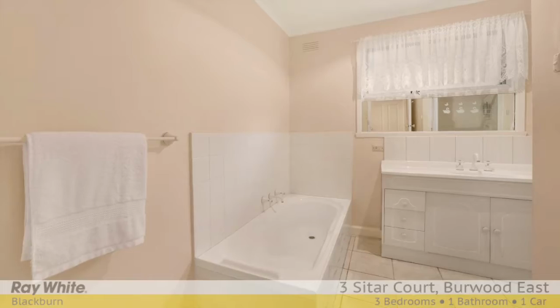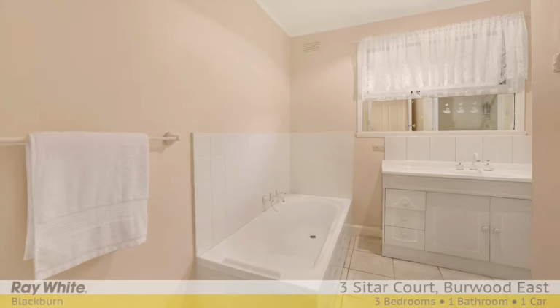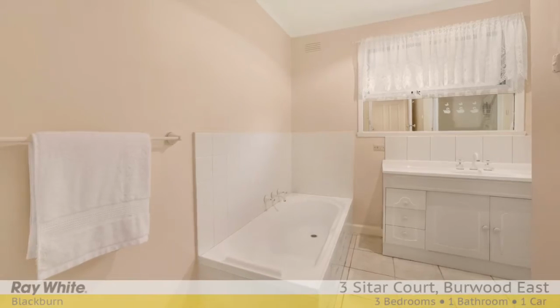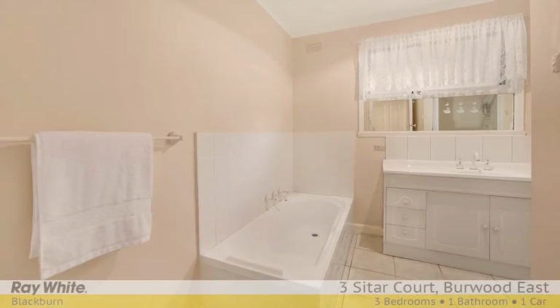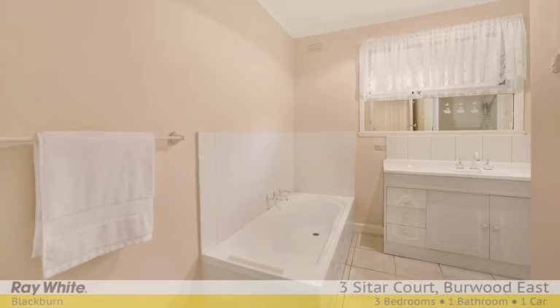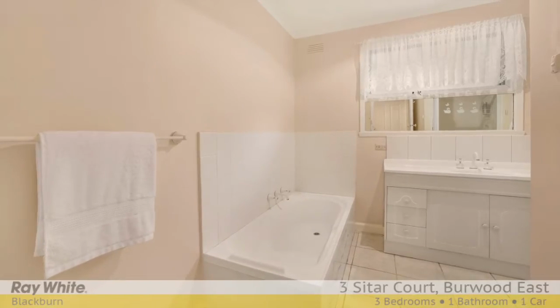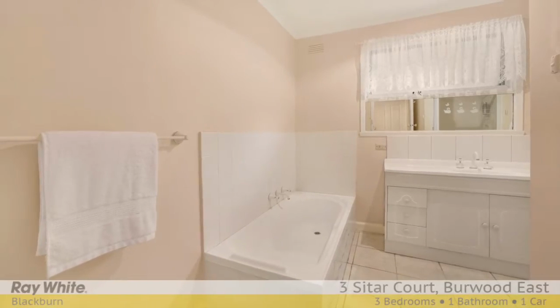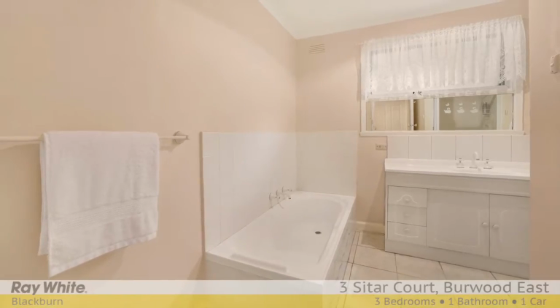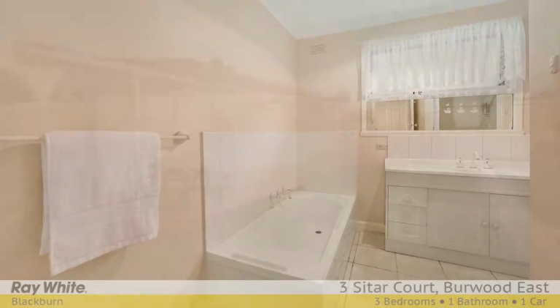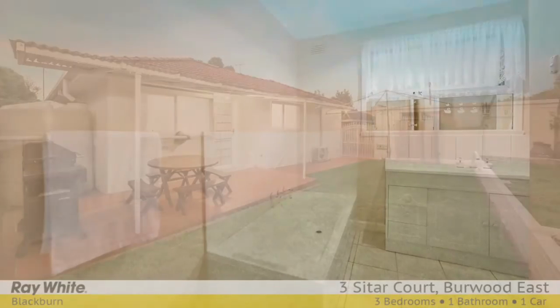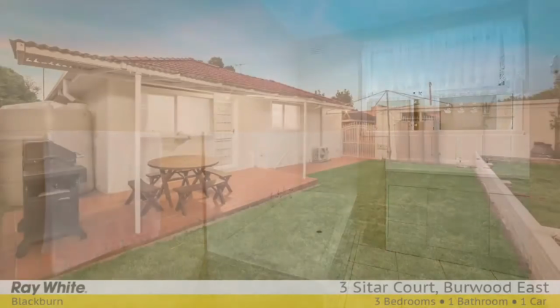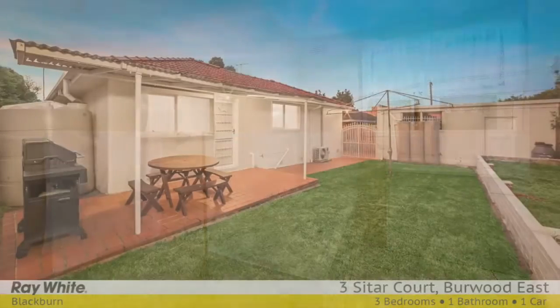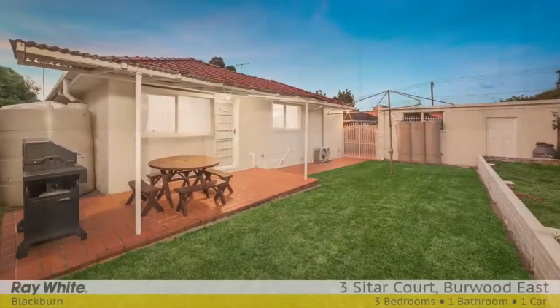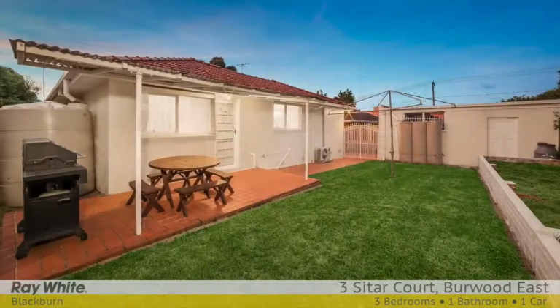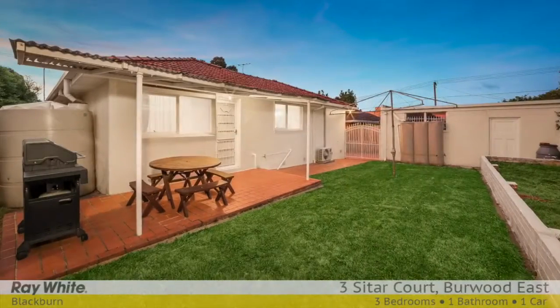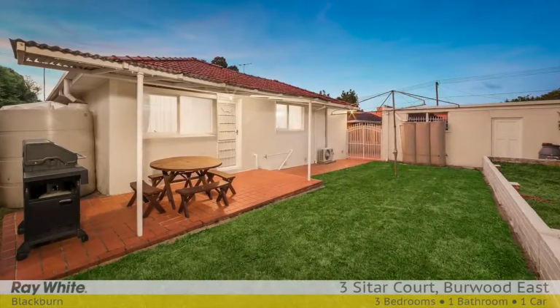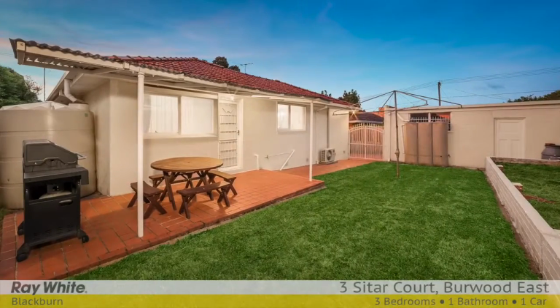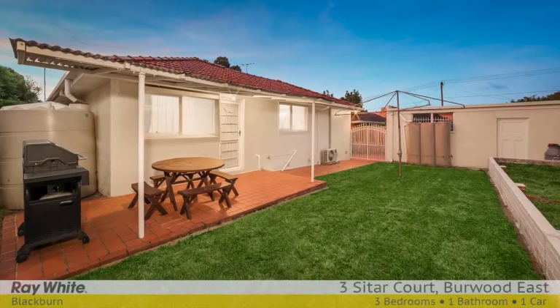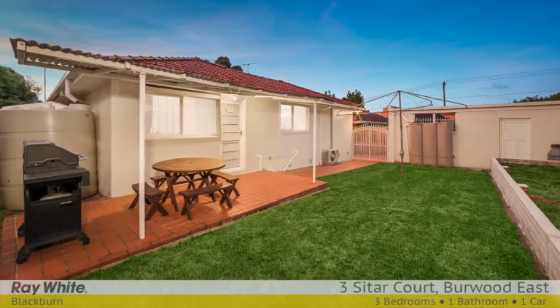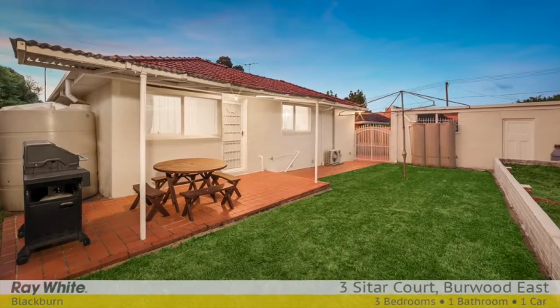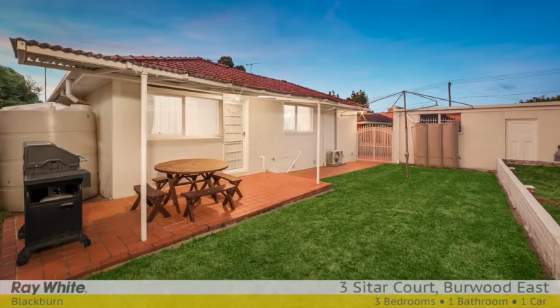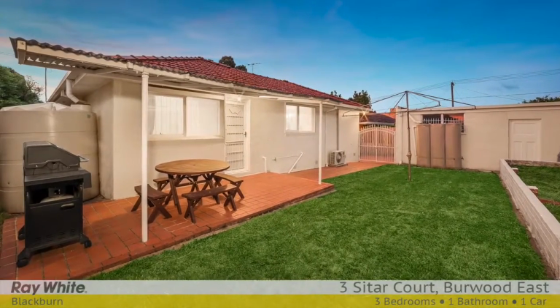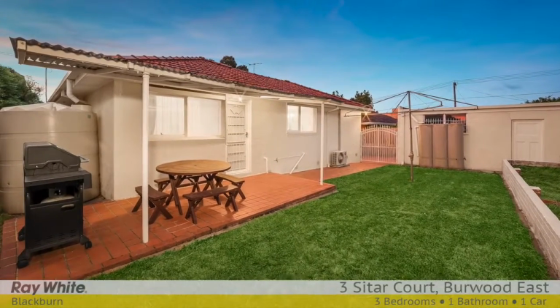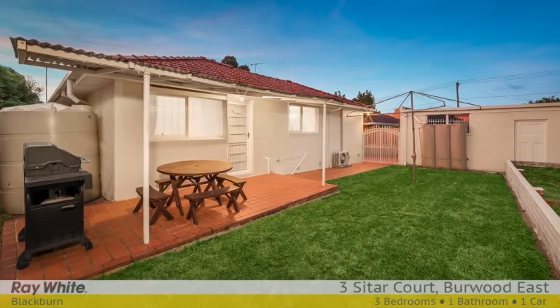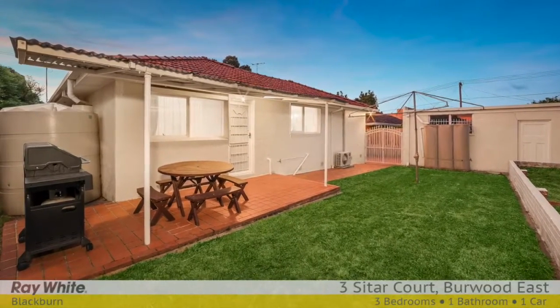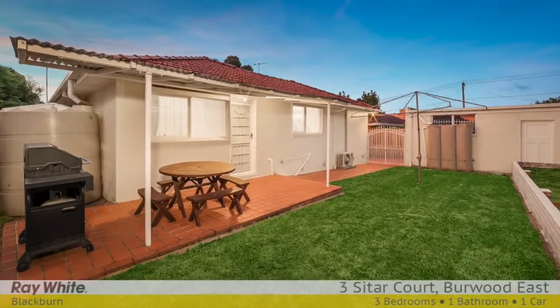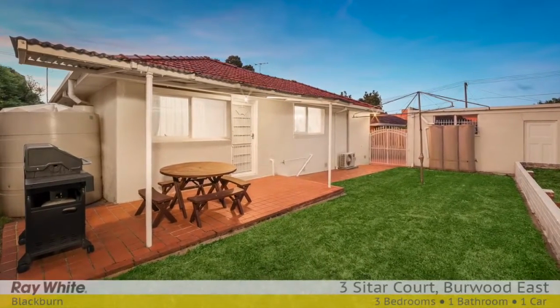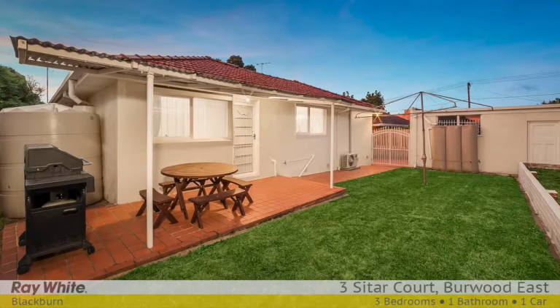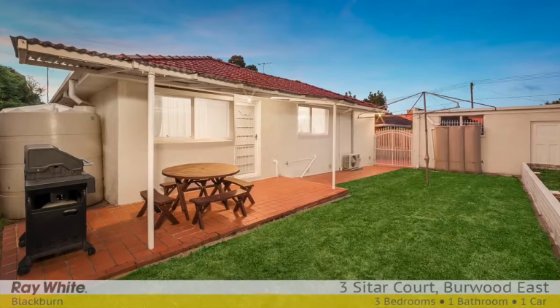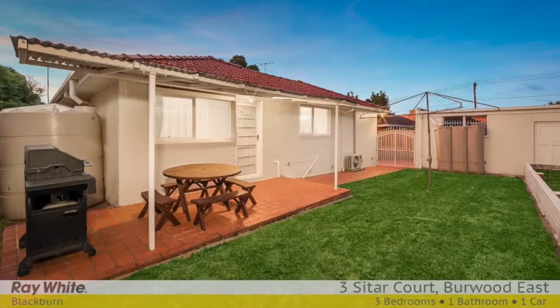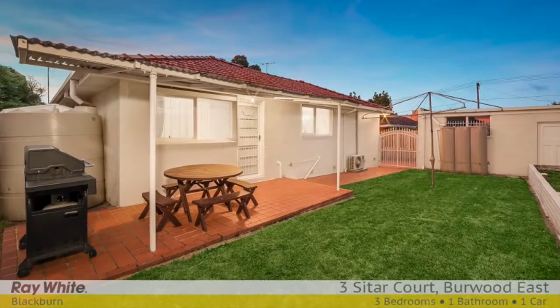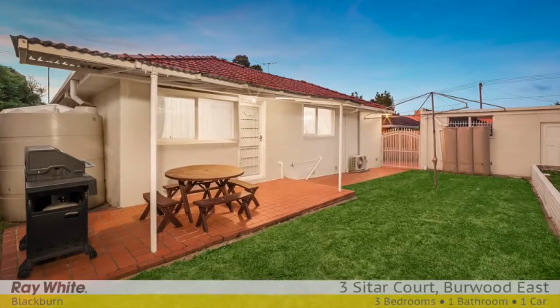Outside, enjoy the seclusion of the backyard and covered pergola for entertaining and weekend barbecues.